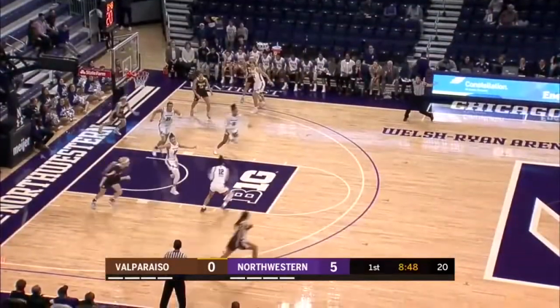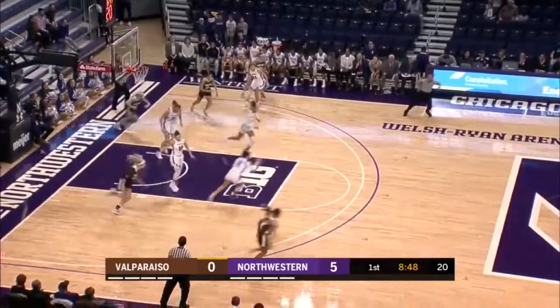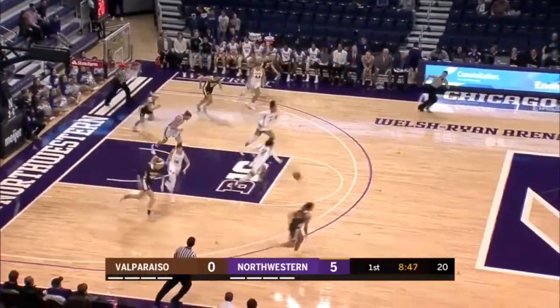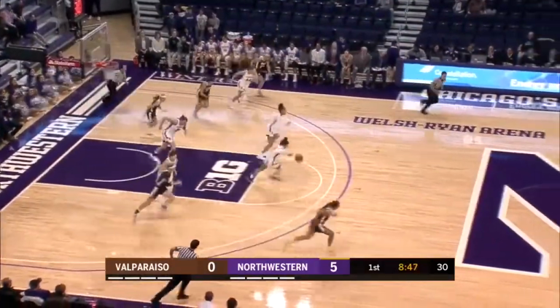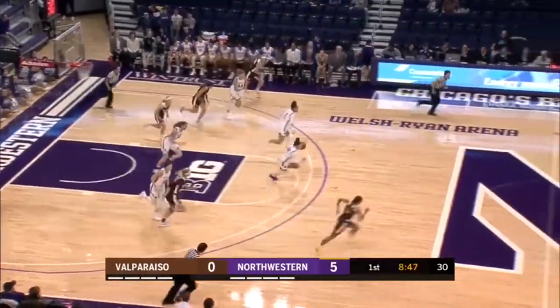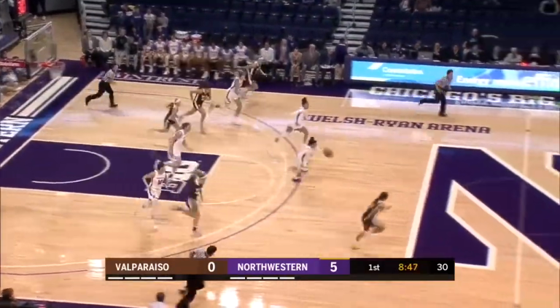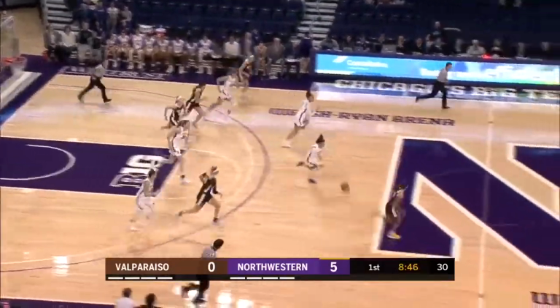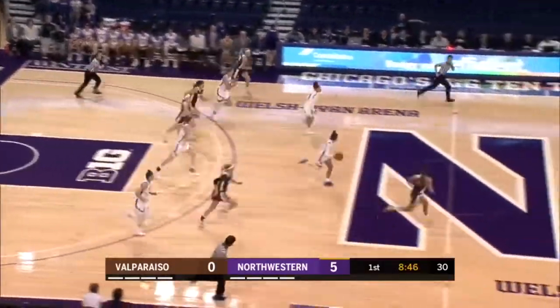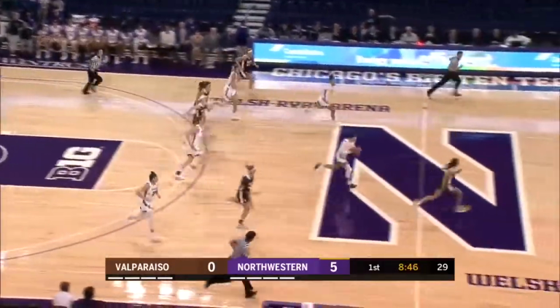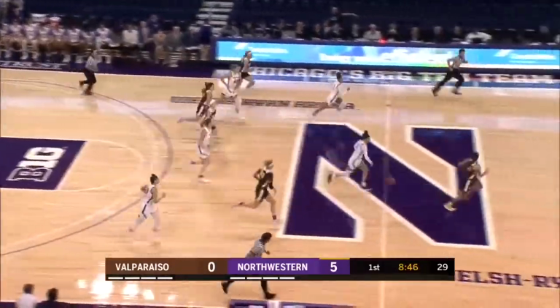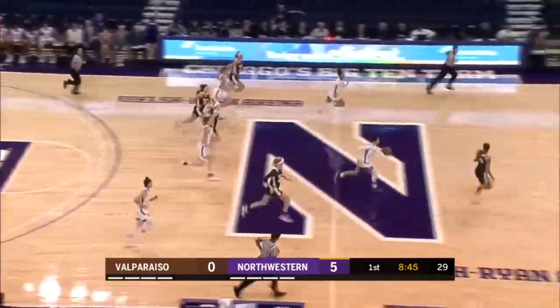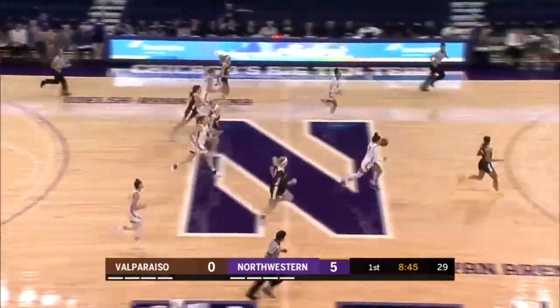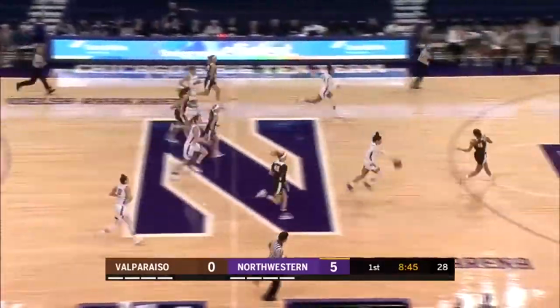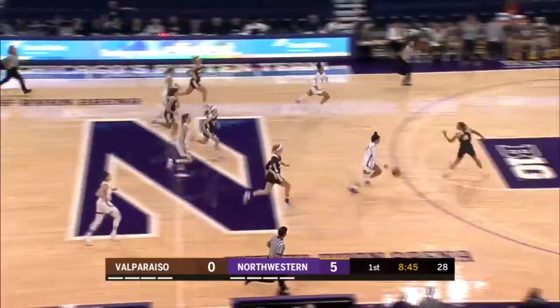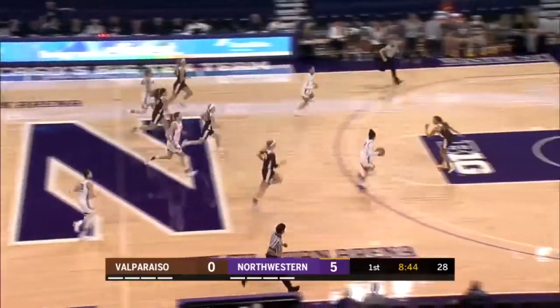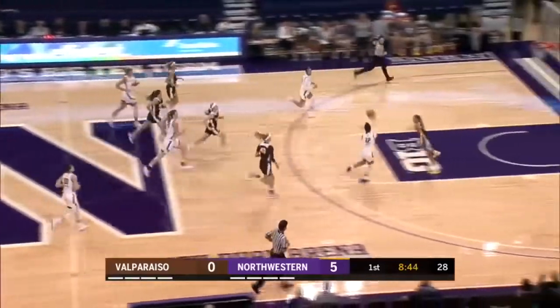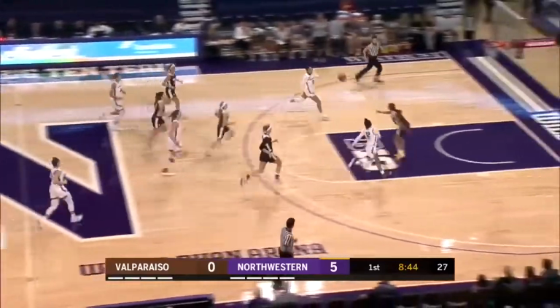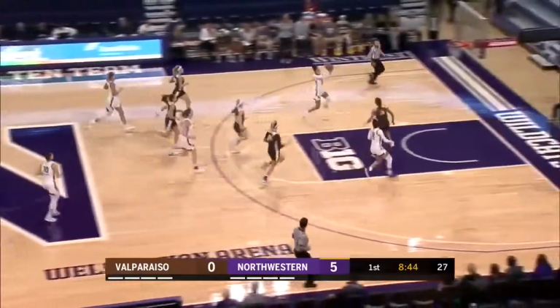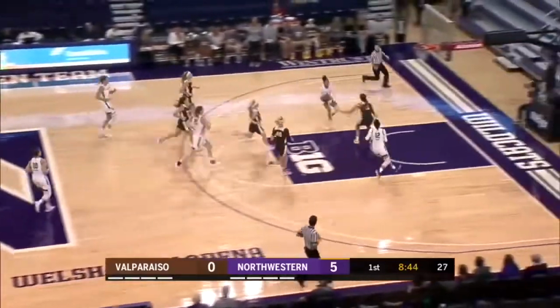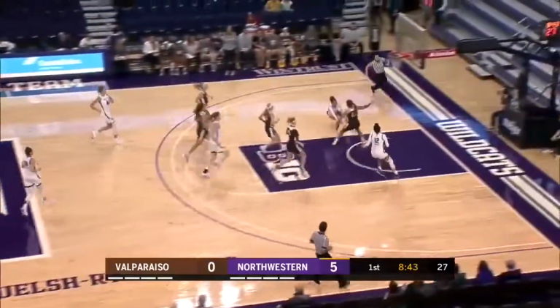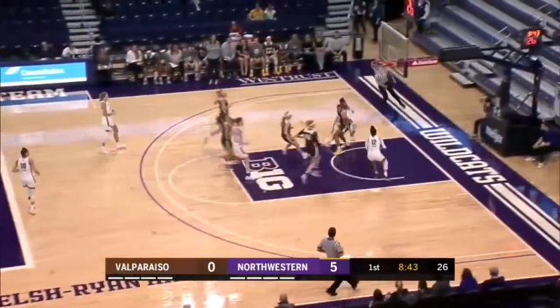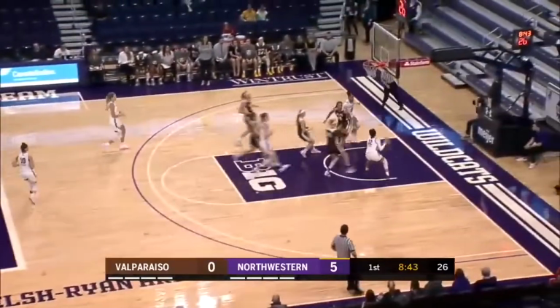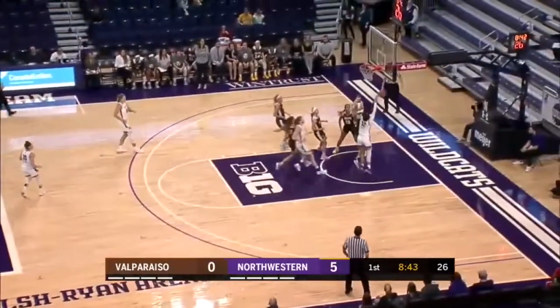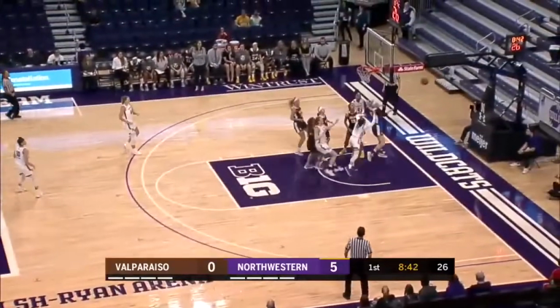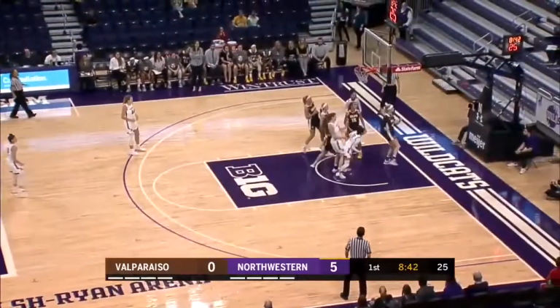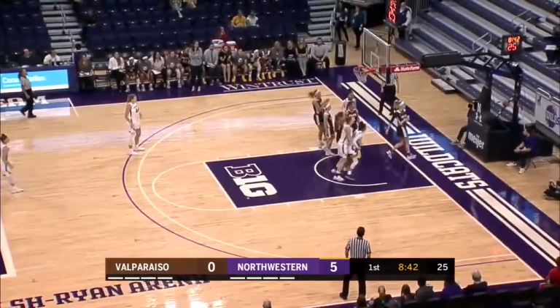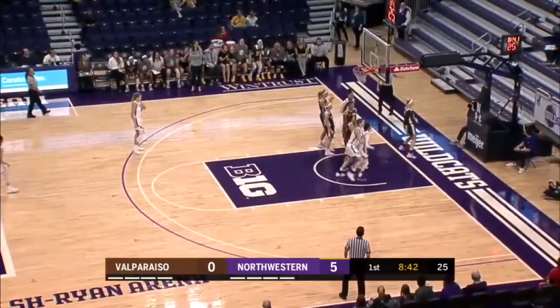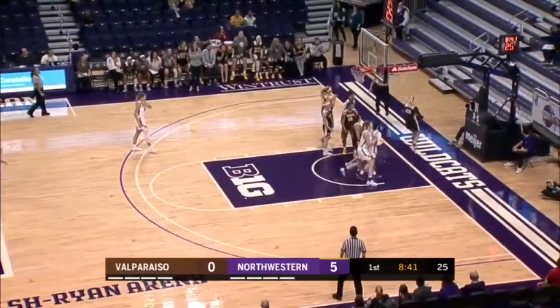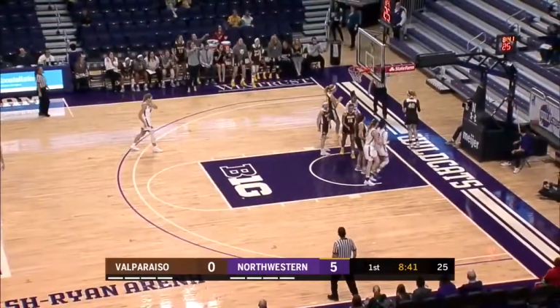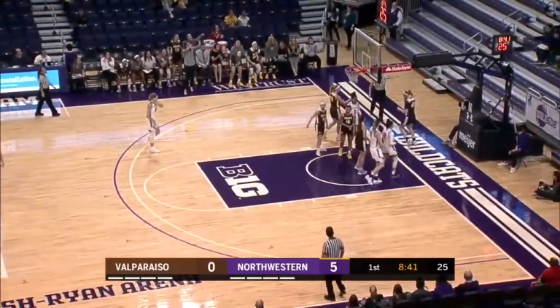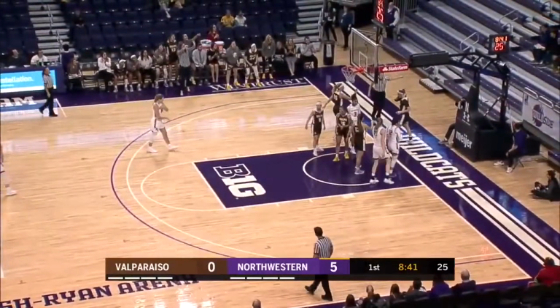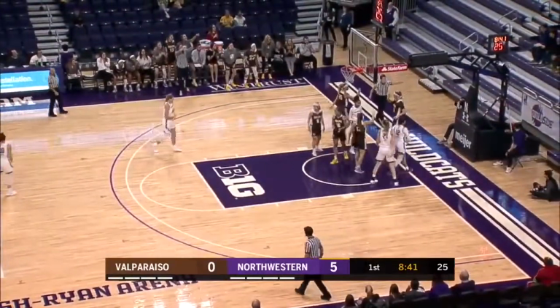Inbound passes directly to Veronica Burton. They were trying to find Morrison, she wasn't ready. Burton on transition, gives to Wood. Back to Burton underneath. She is blocked by Morrison.